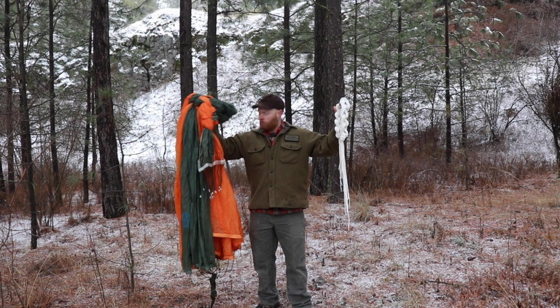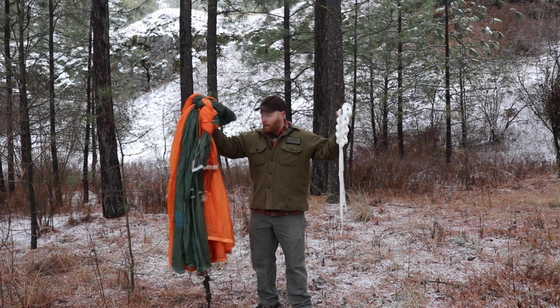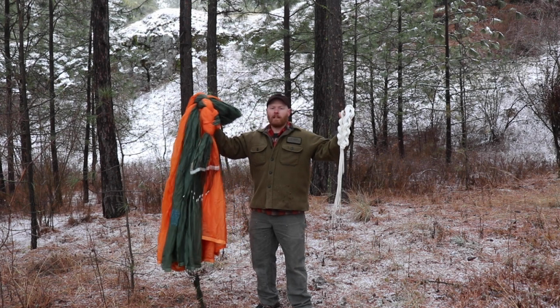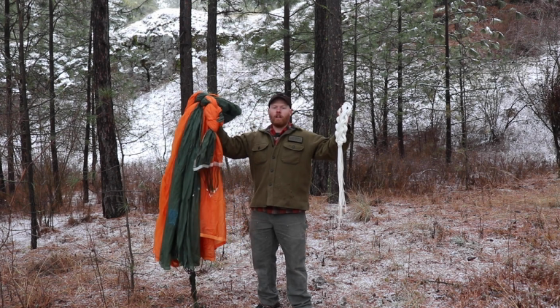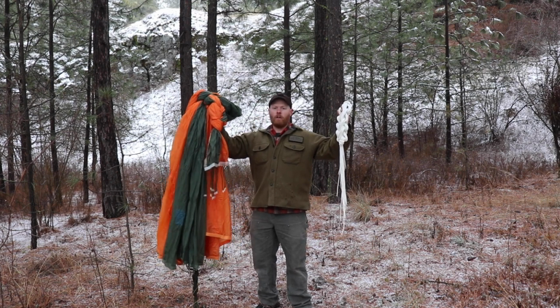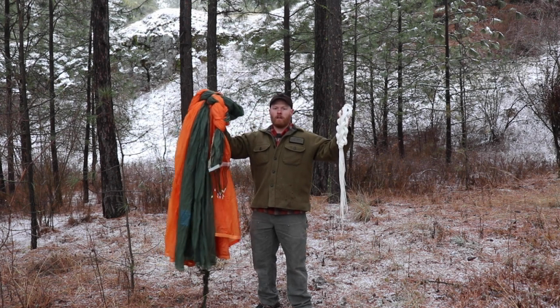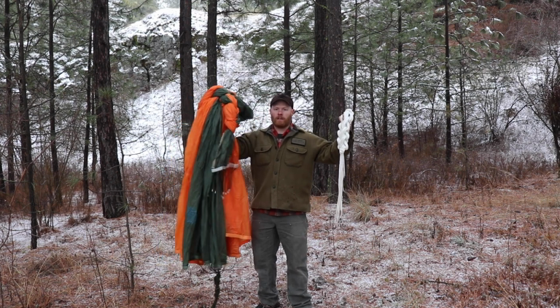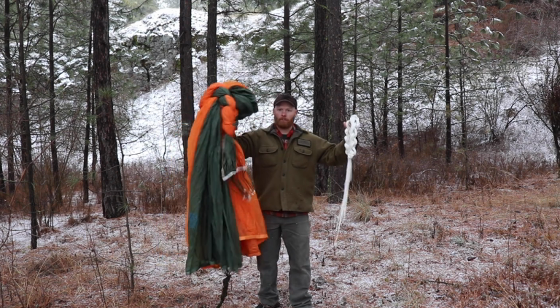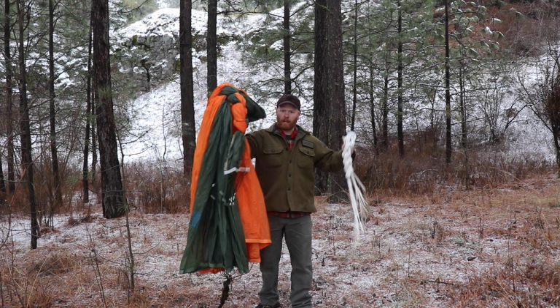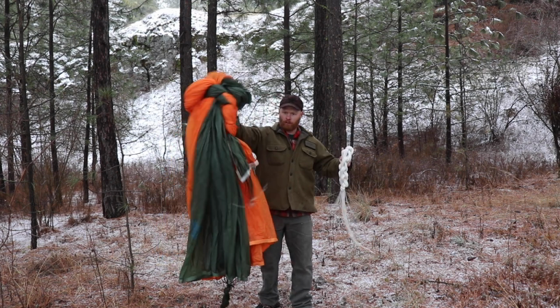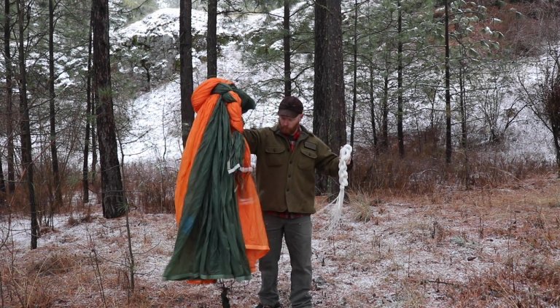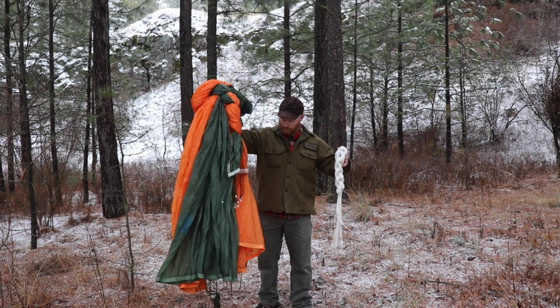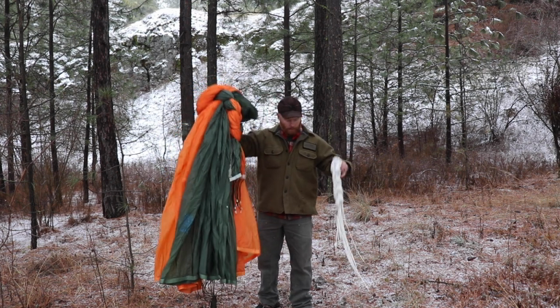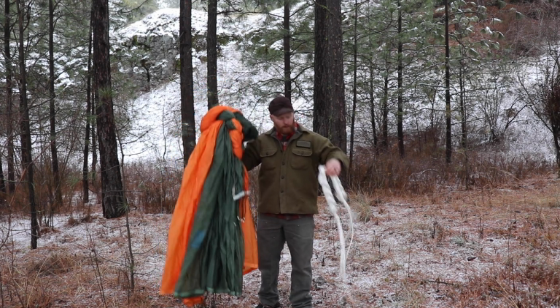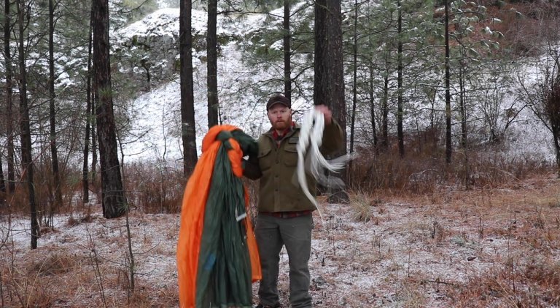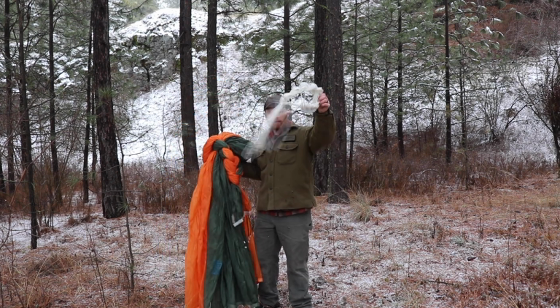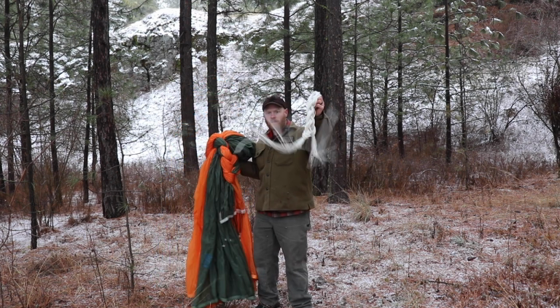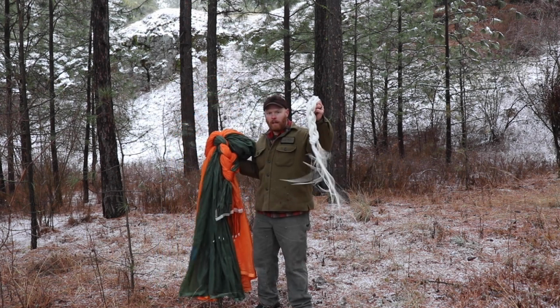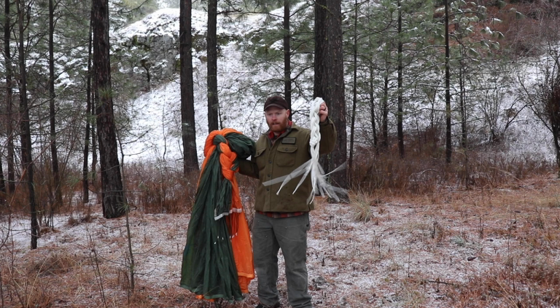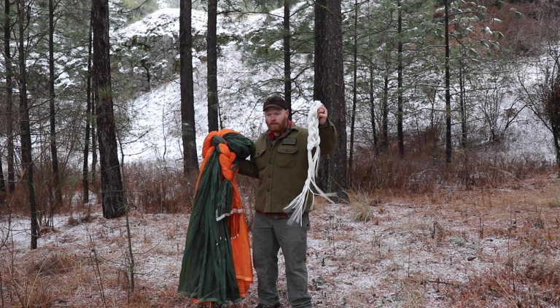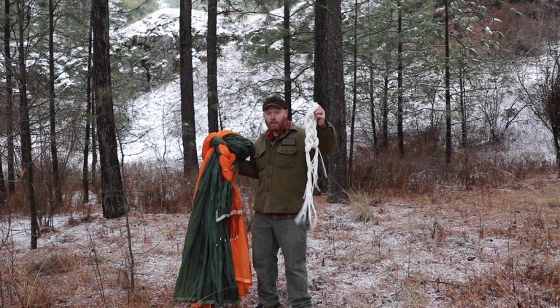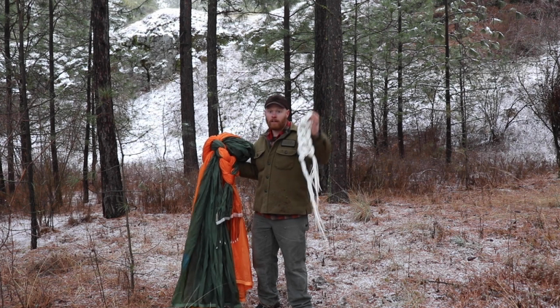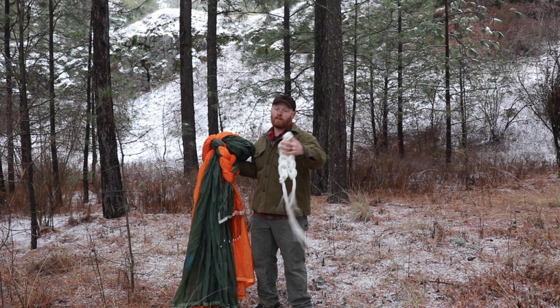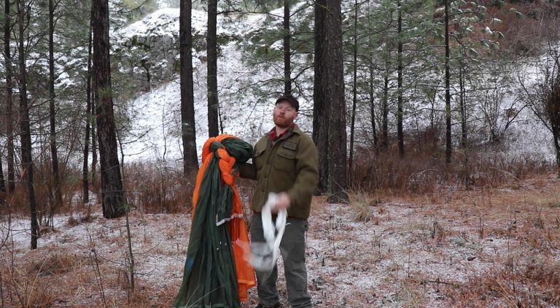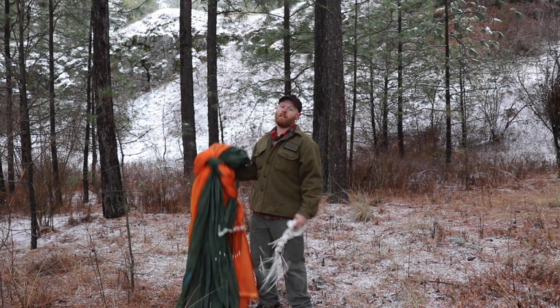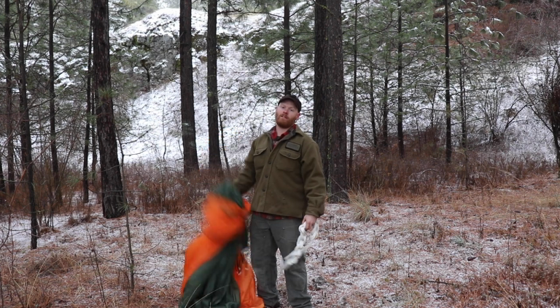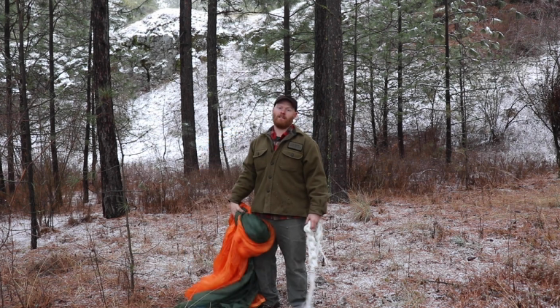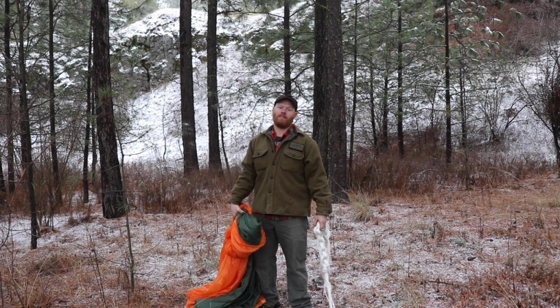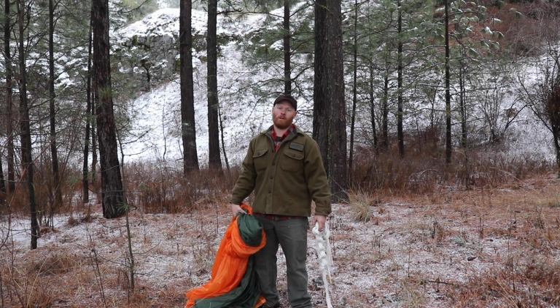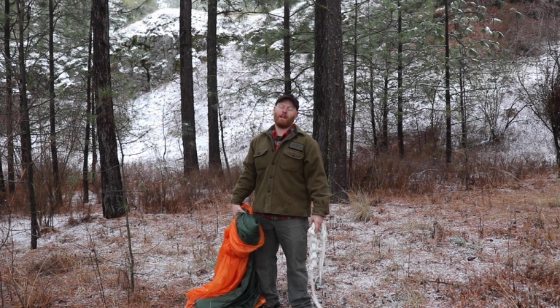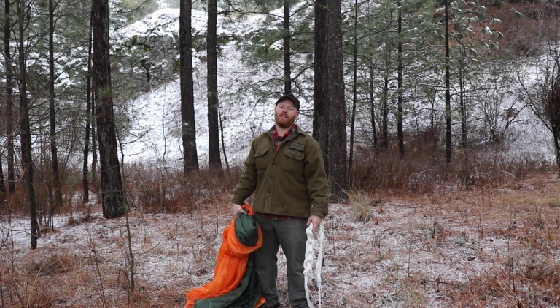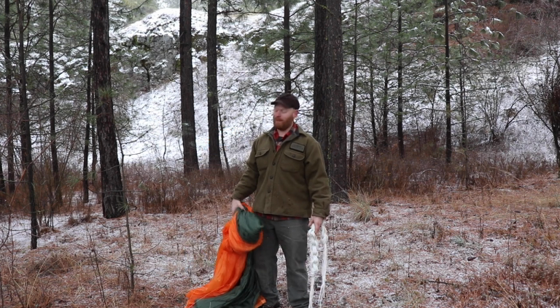What am I going to do with some parachute, some line, and some trees? We're going to make a teepee.